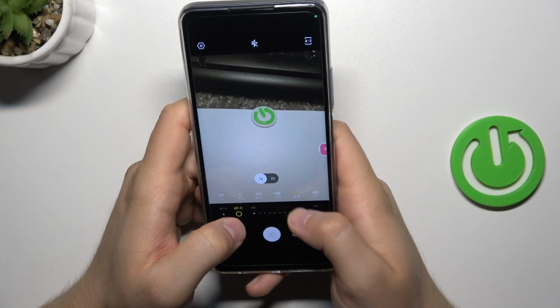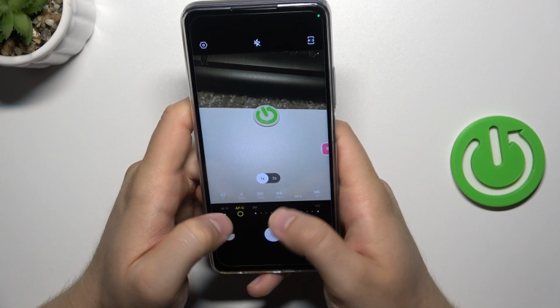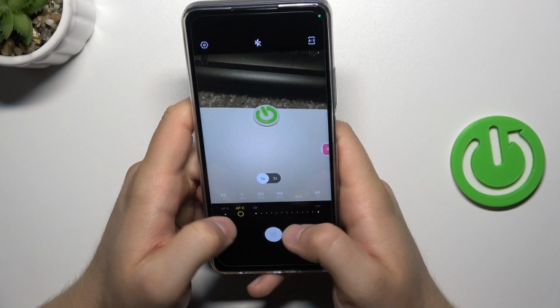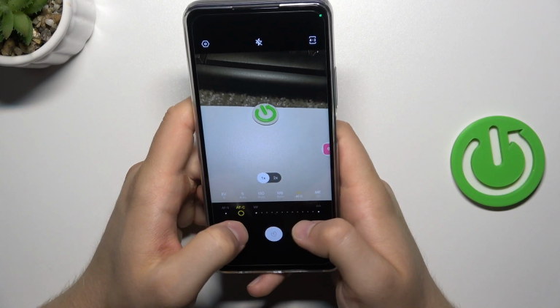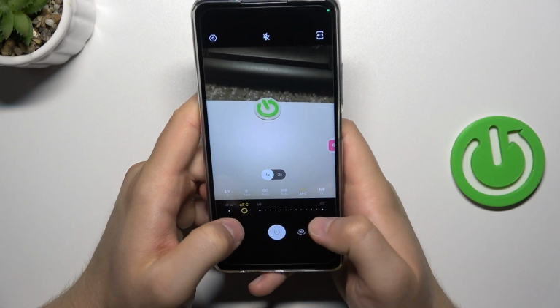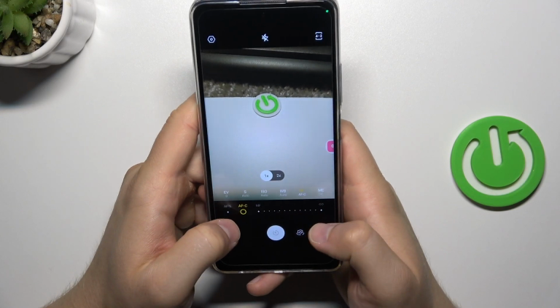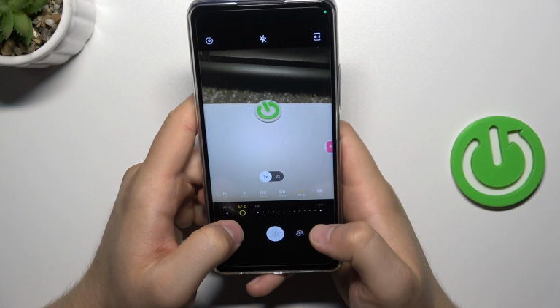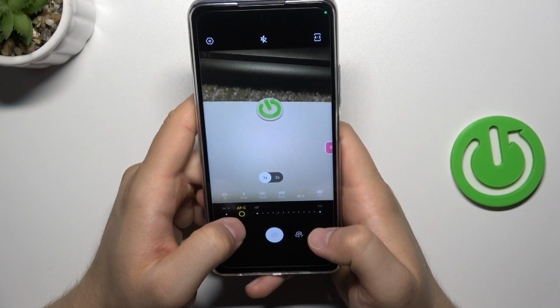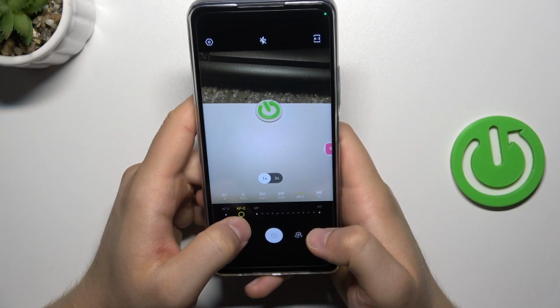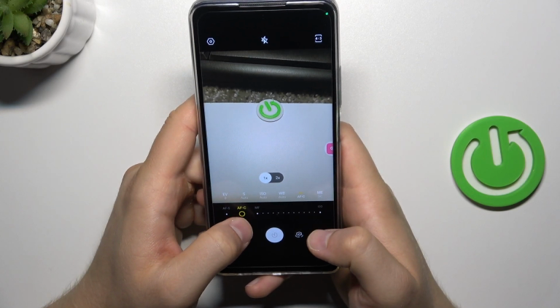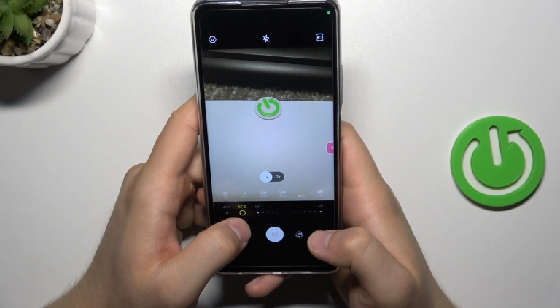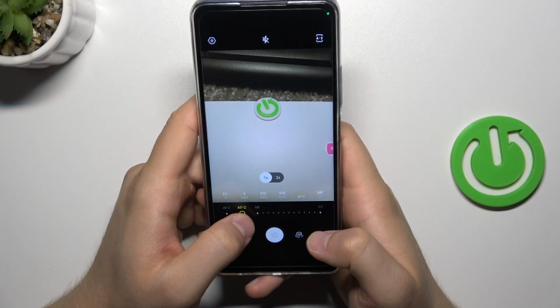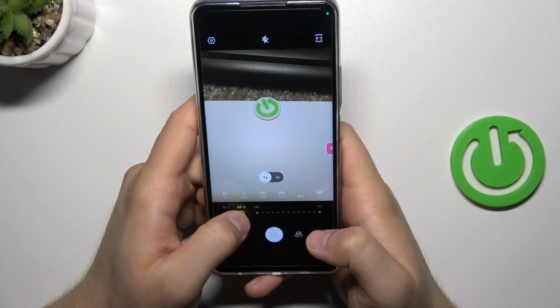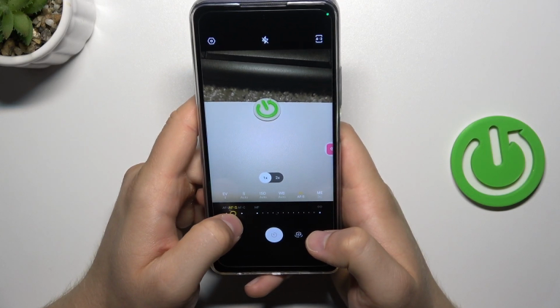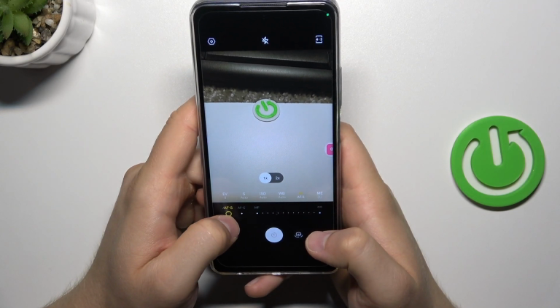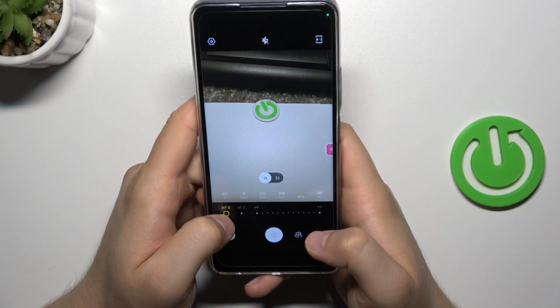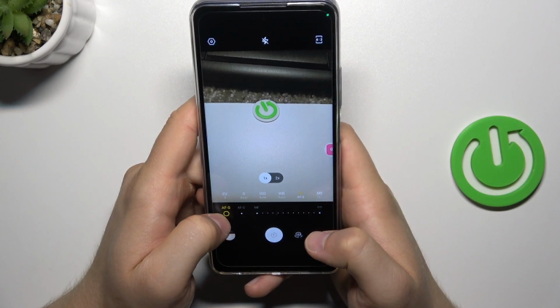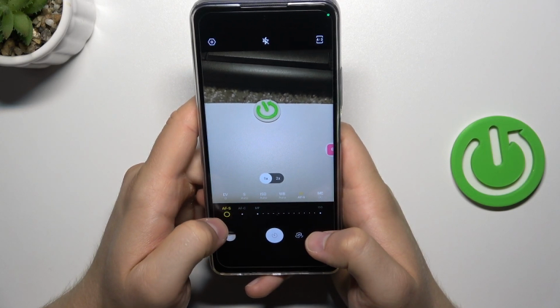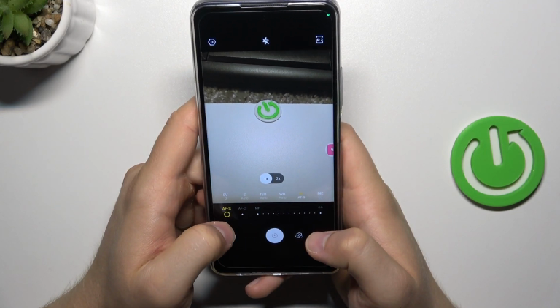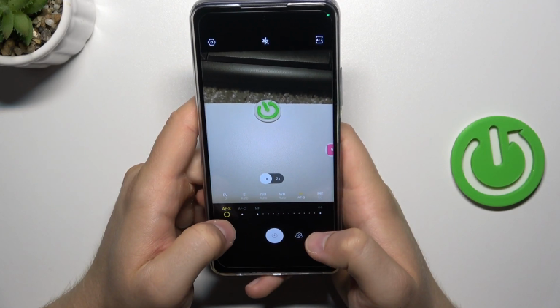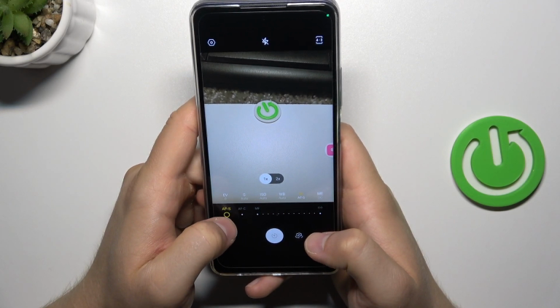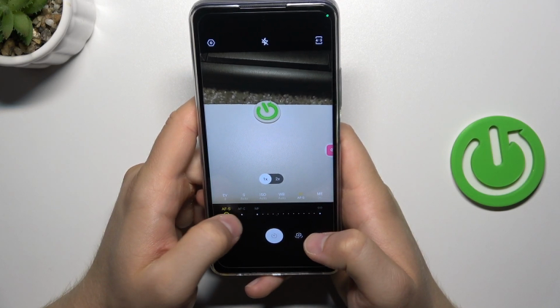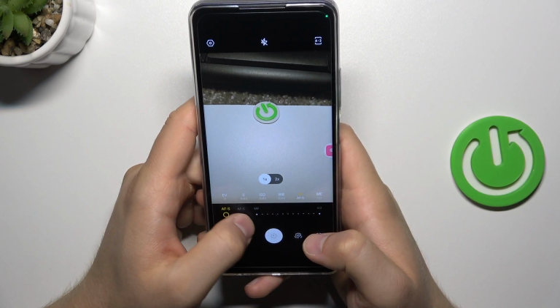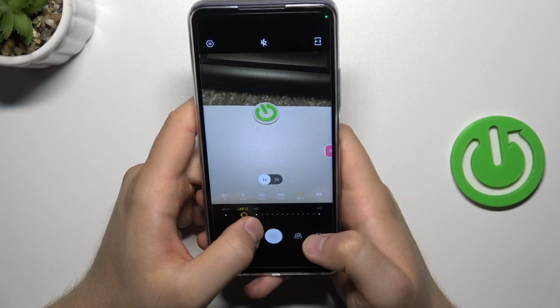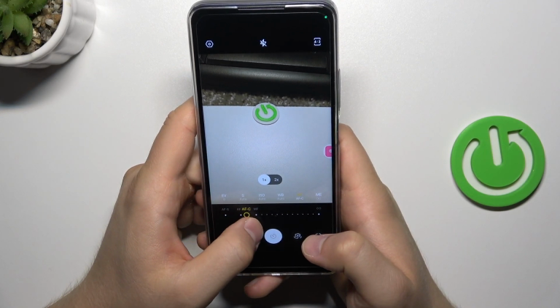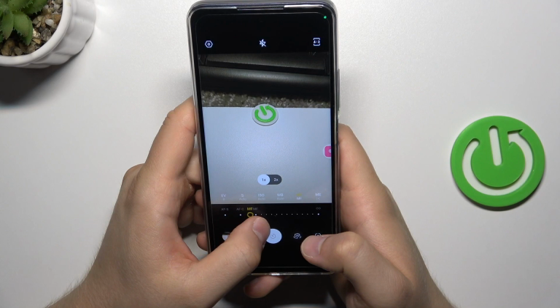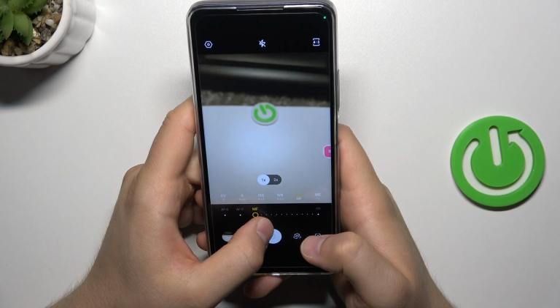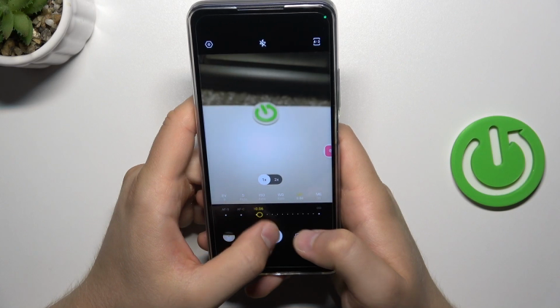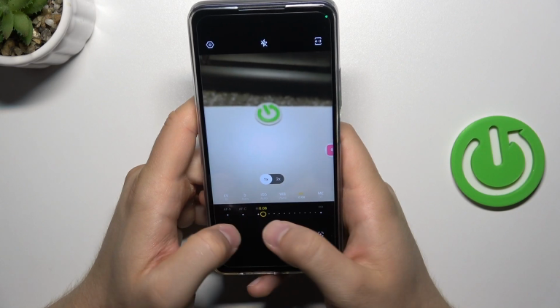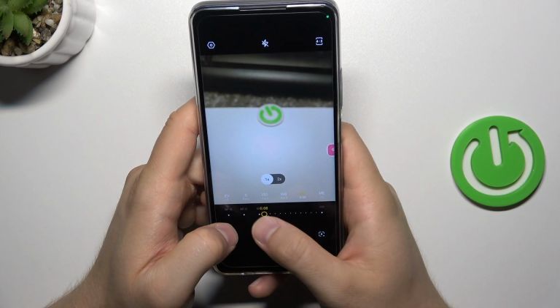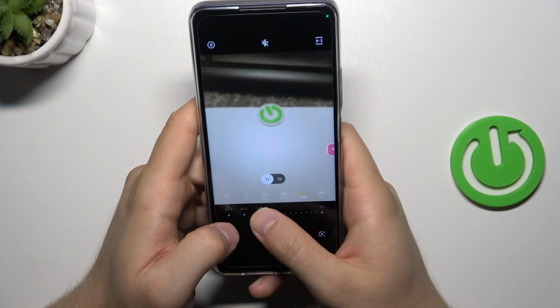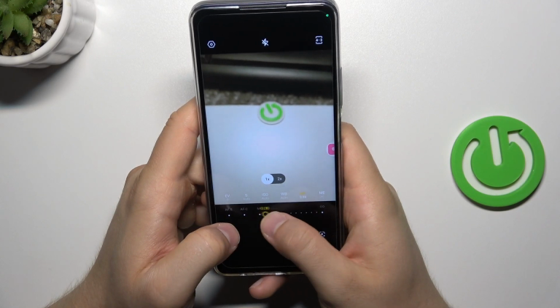Here we can set up focus, so we can get automatic focus or the manual focus.